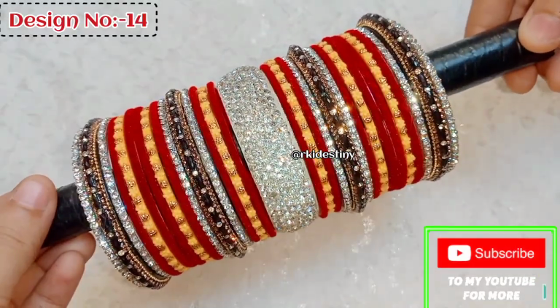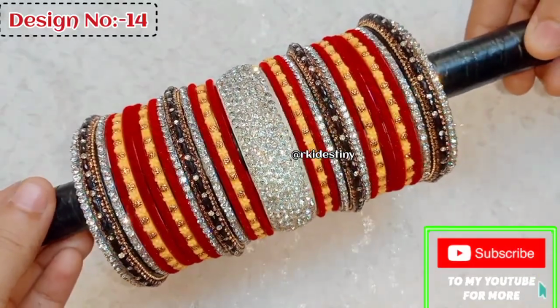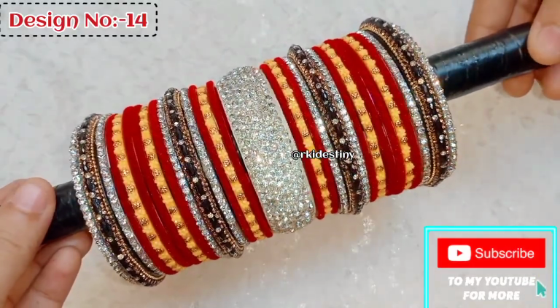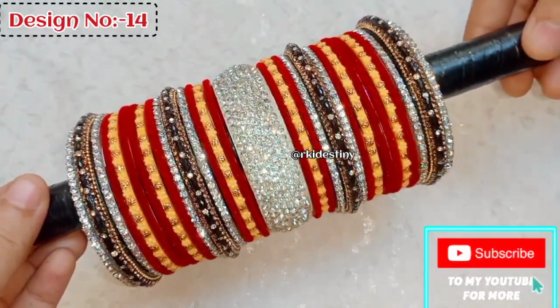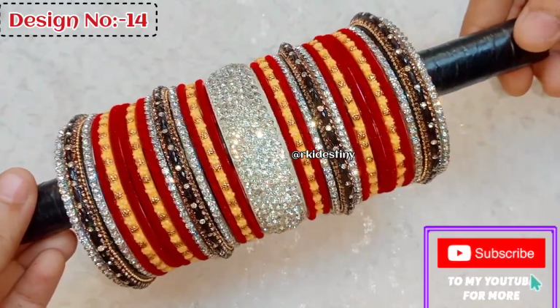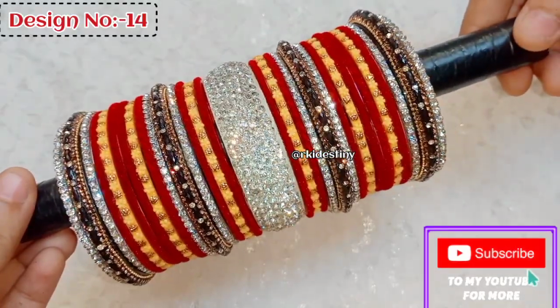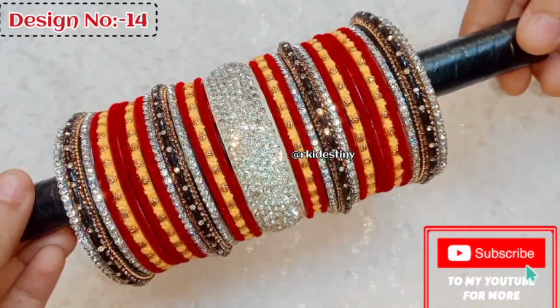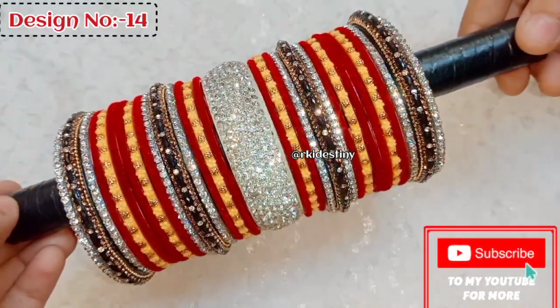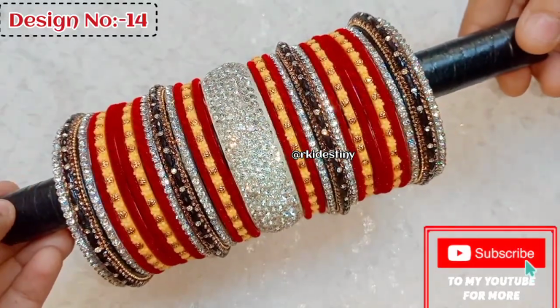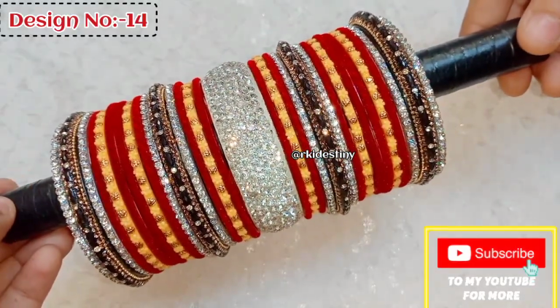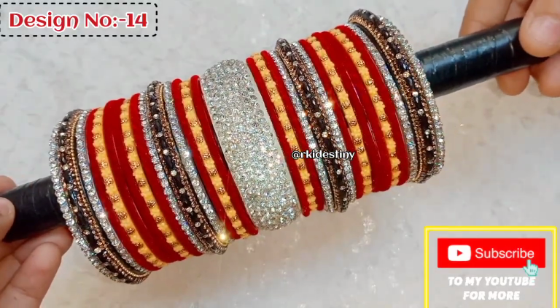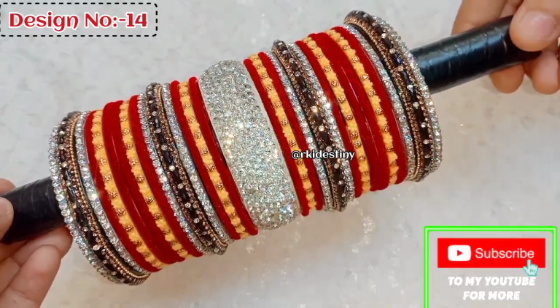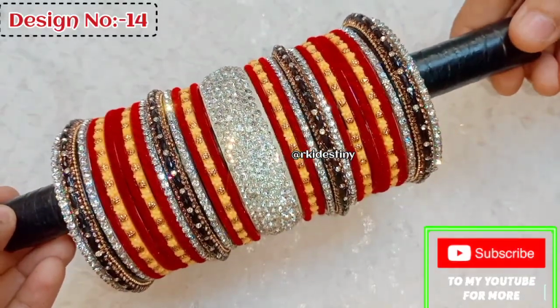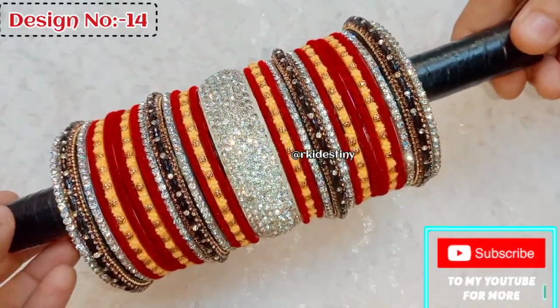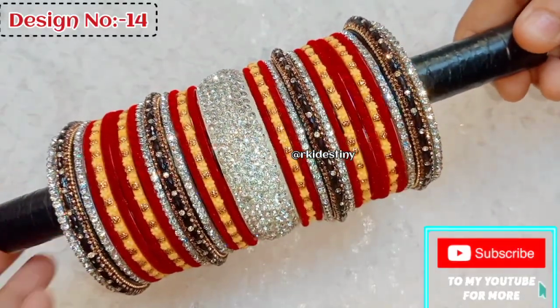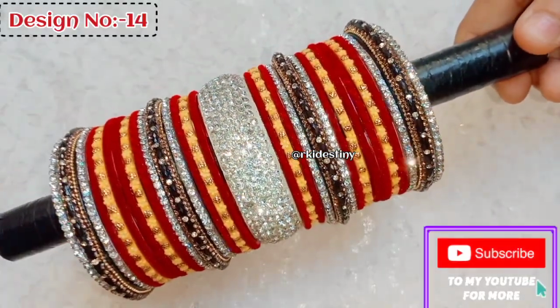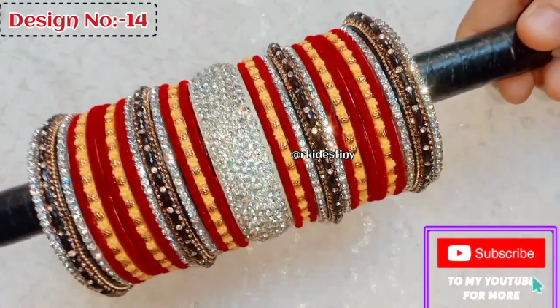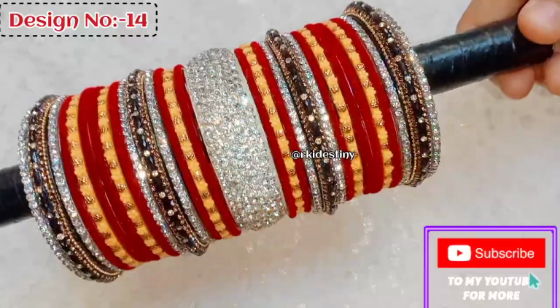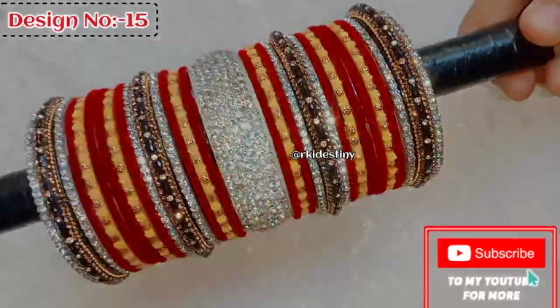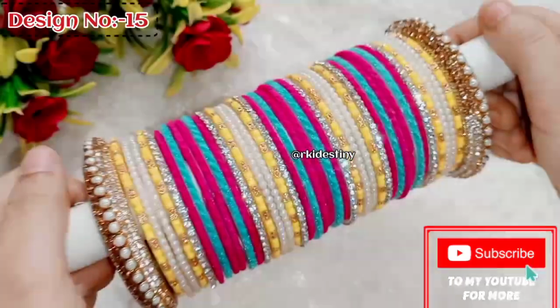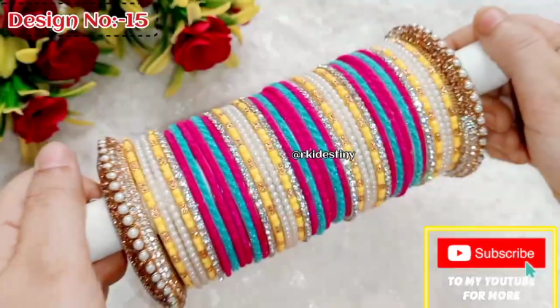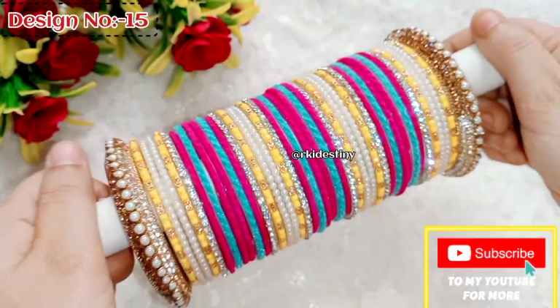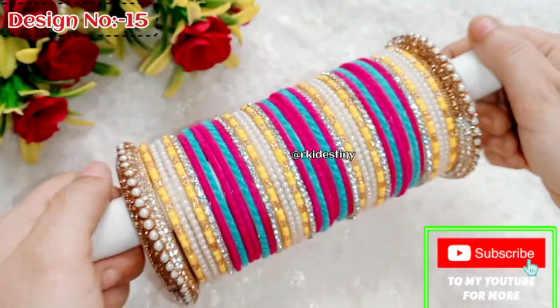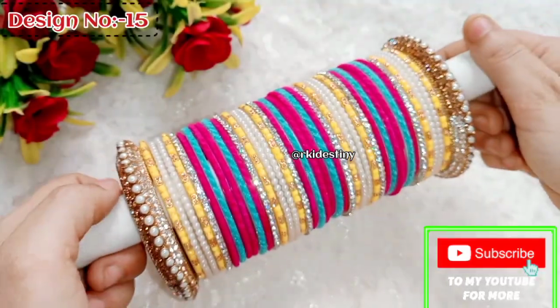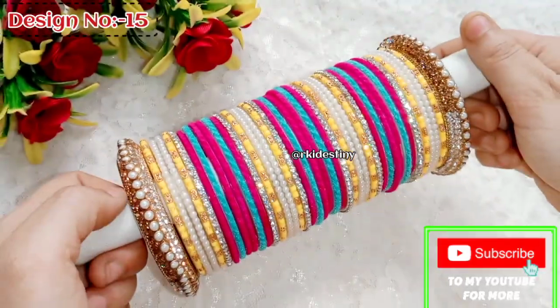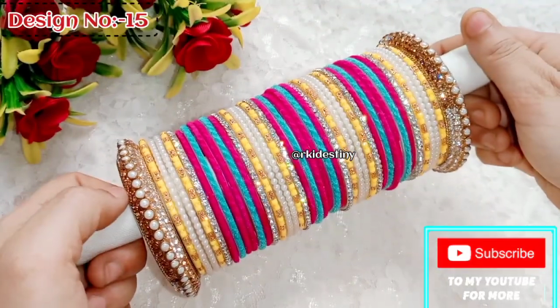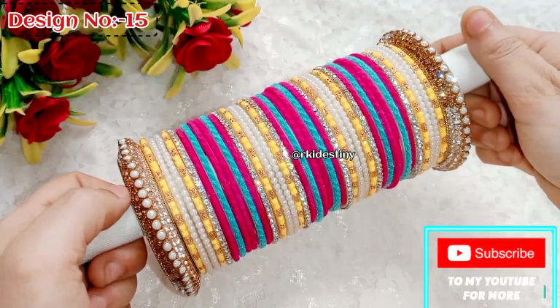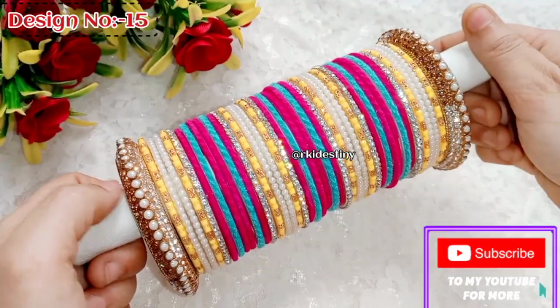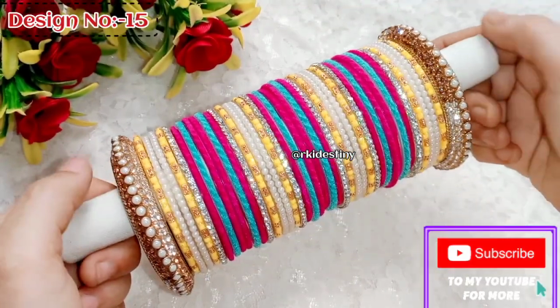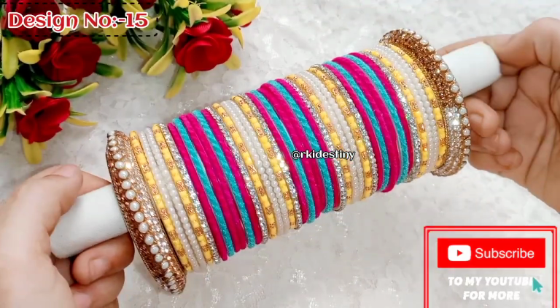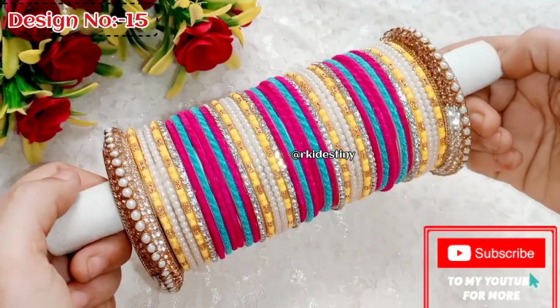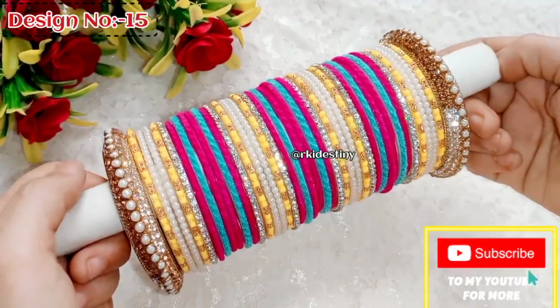The set includes hanging chudas, plain bangles, saturn, and matte pieces. I have also shared a collection suitable for the Haldi Mehendi function.